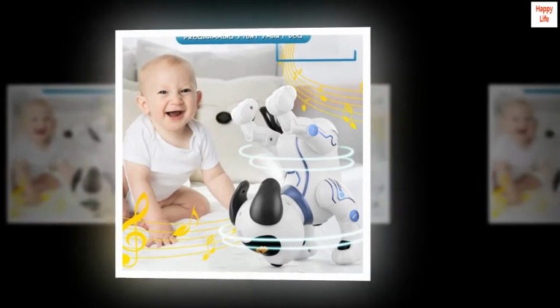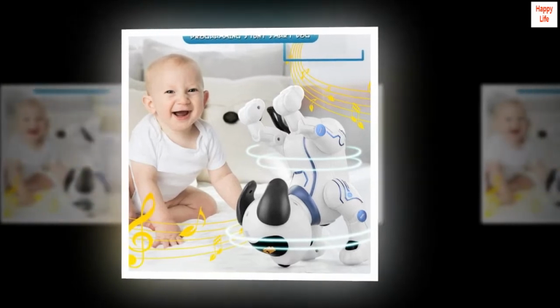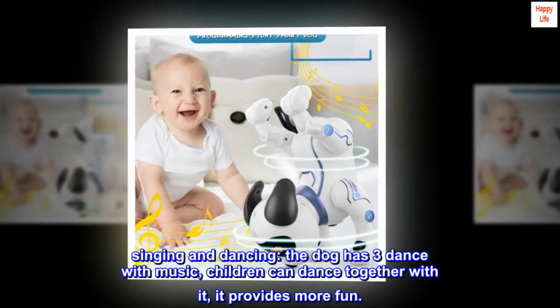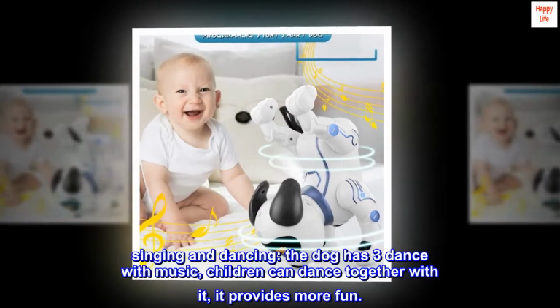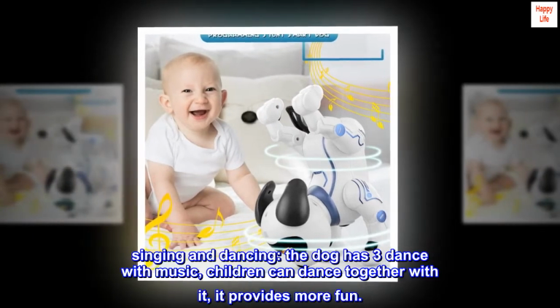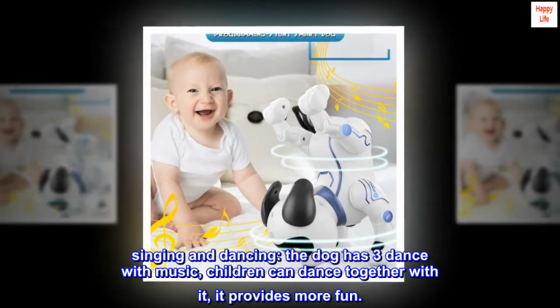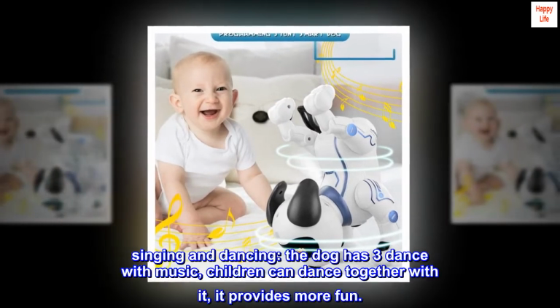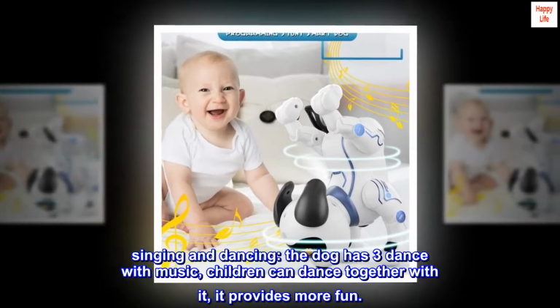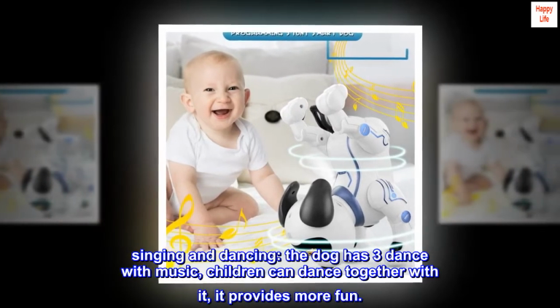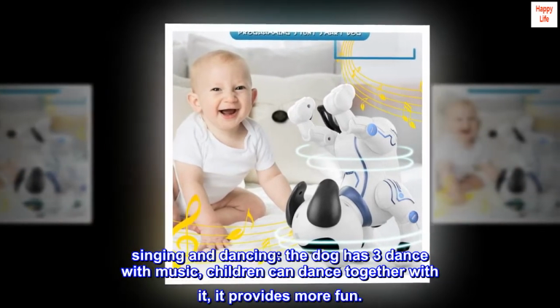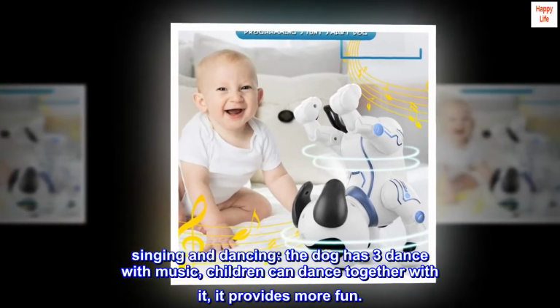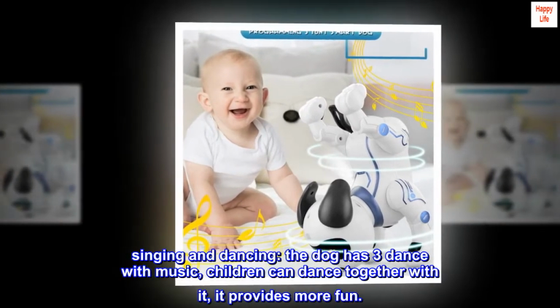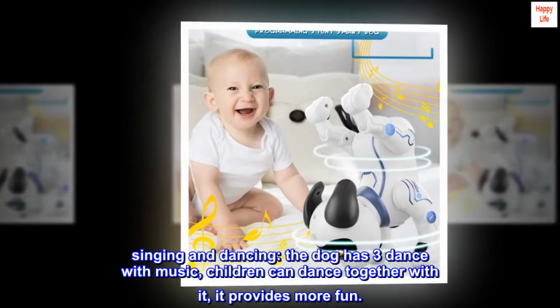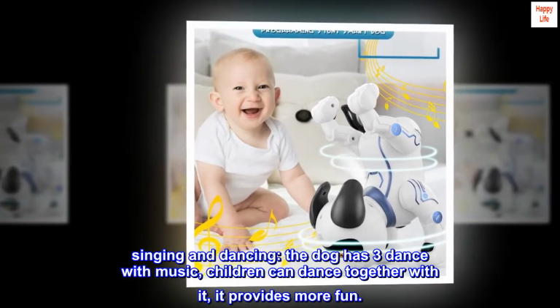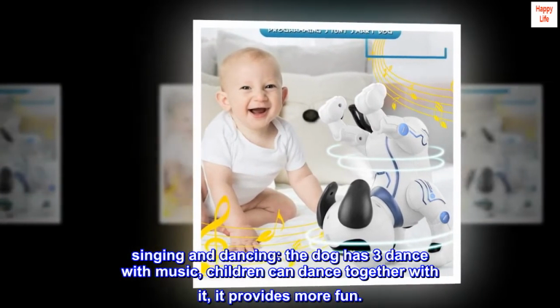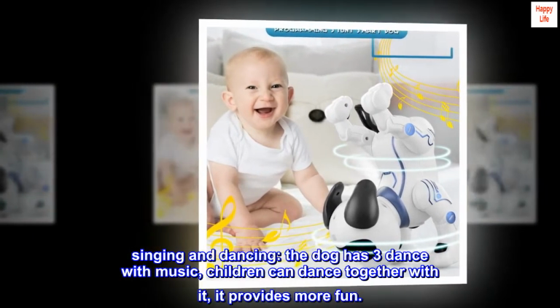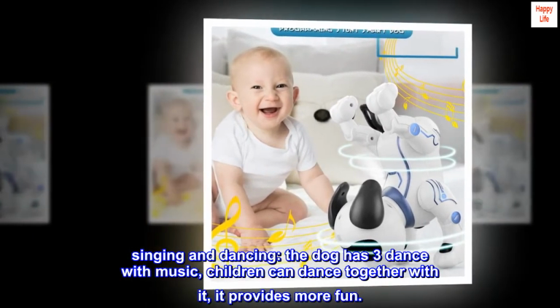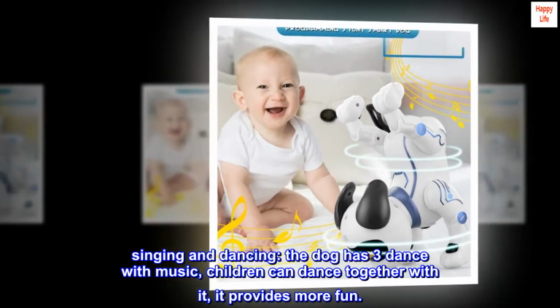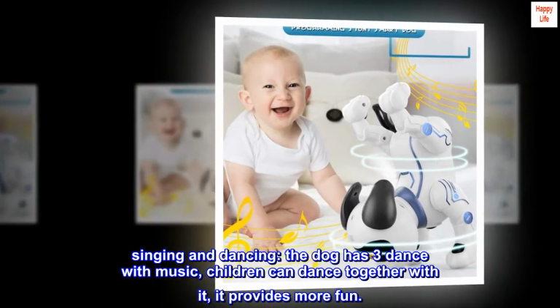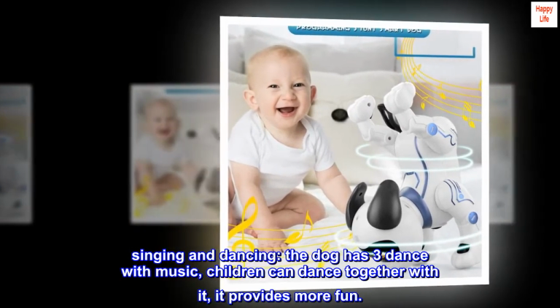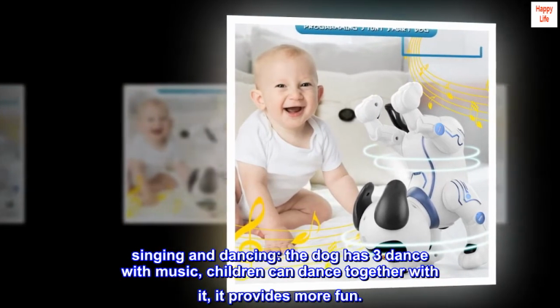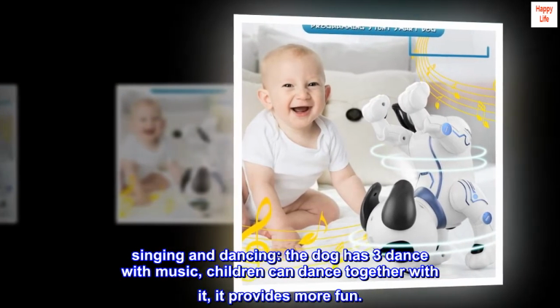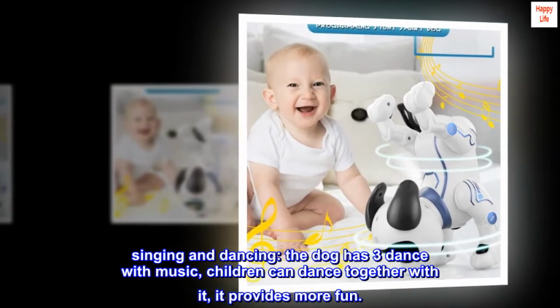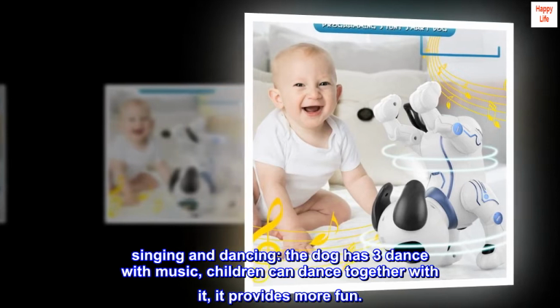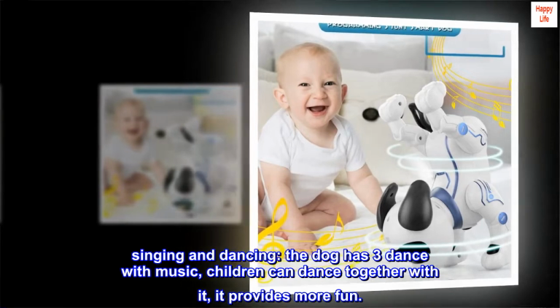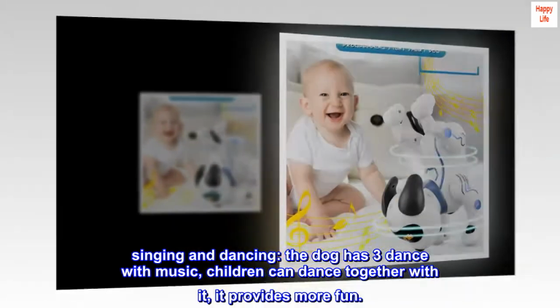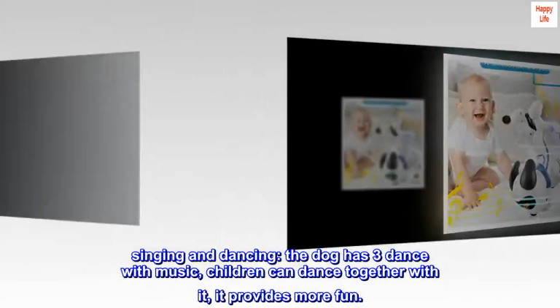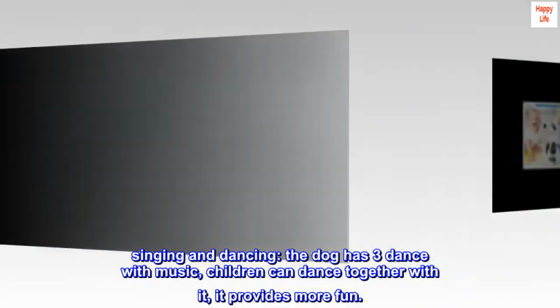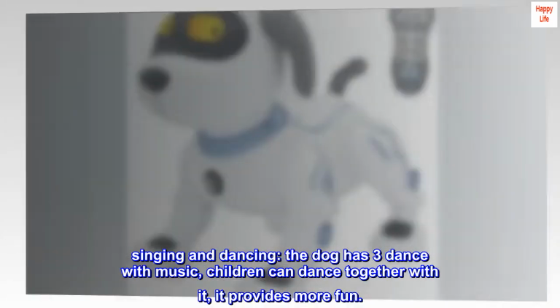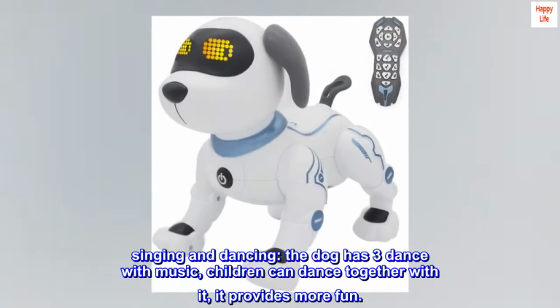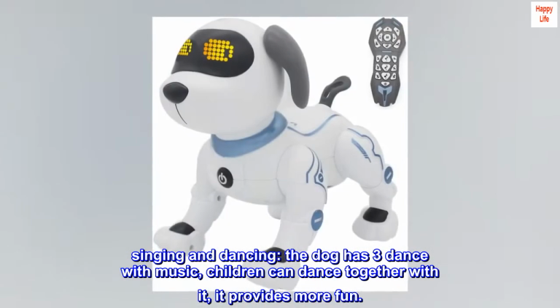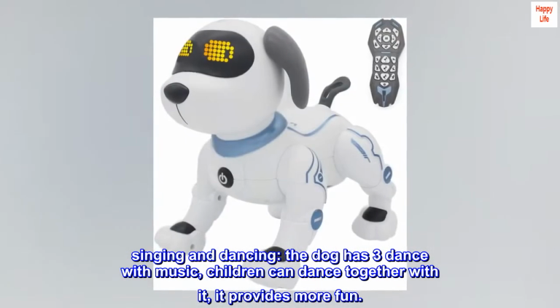Singing and dancing. The dog has three dances with music. Children can dance together with it — it provides more fun.